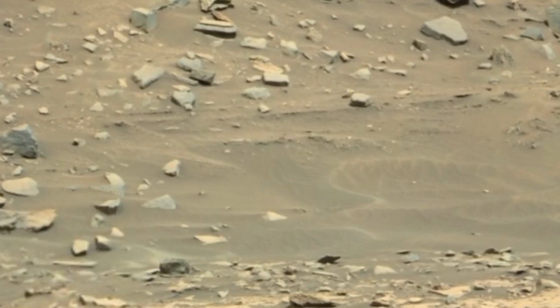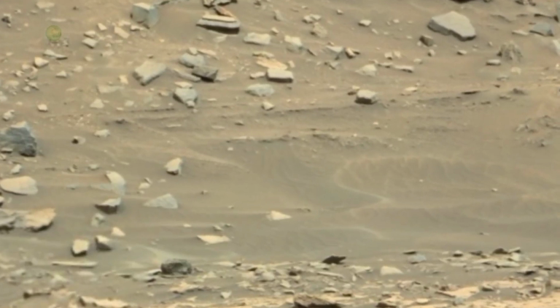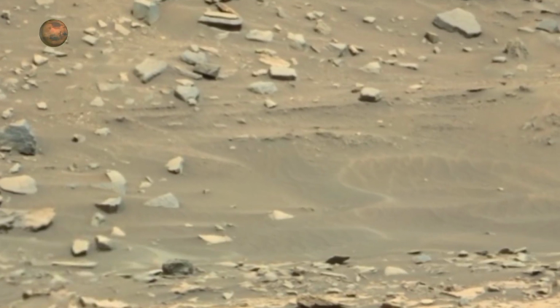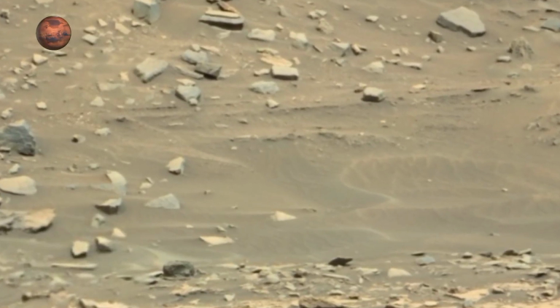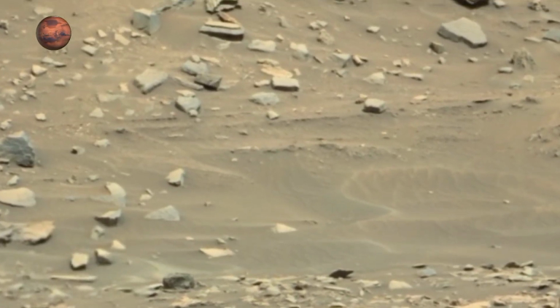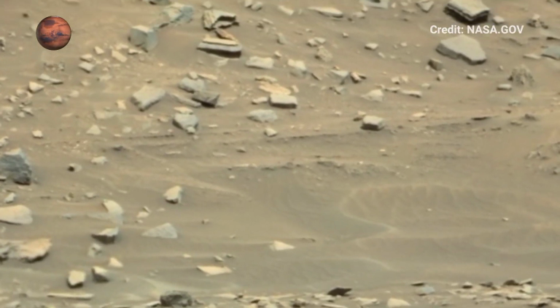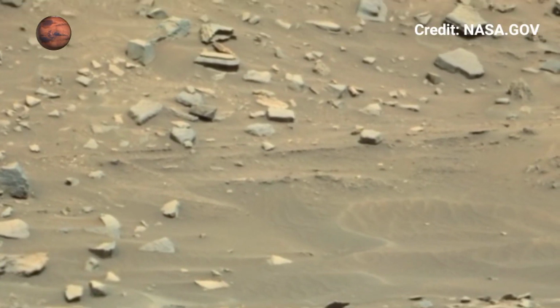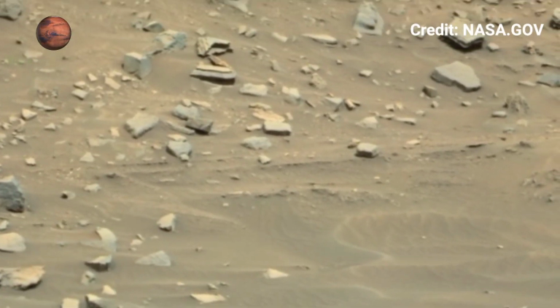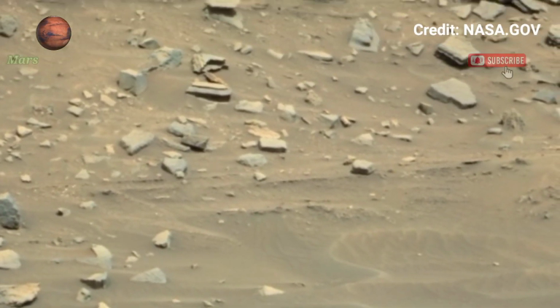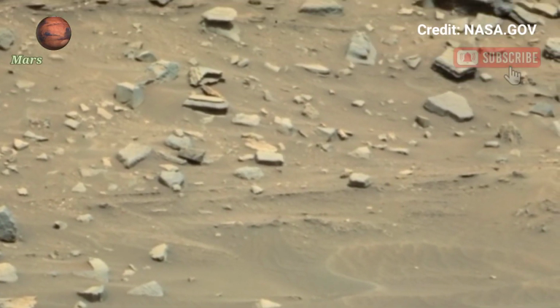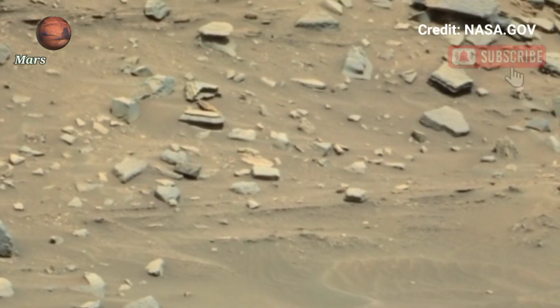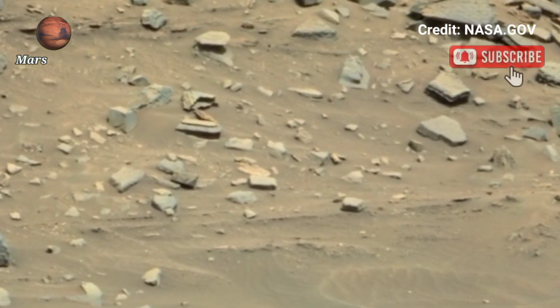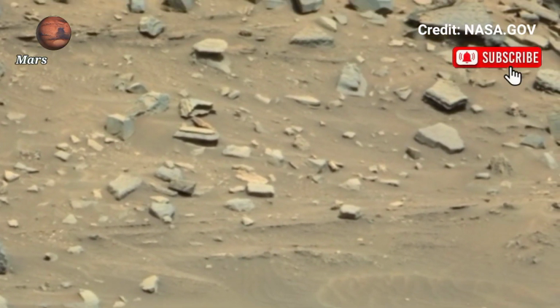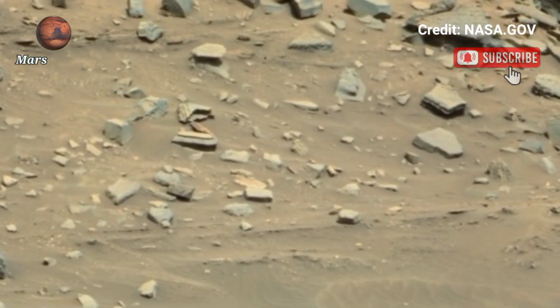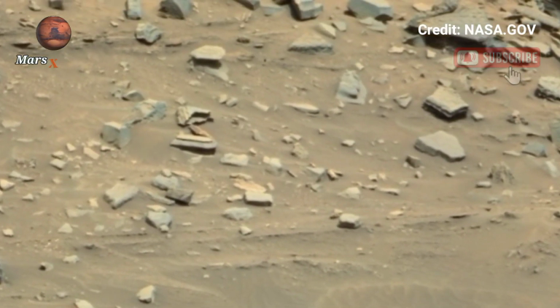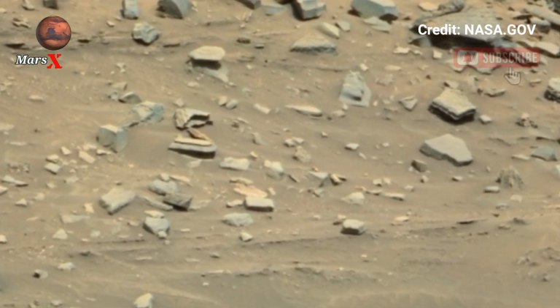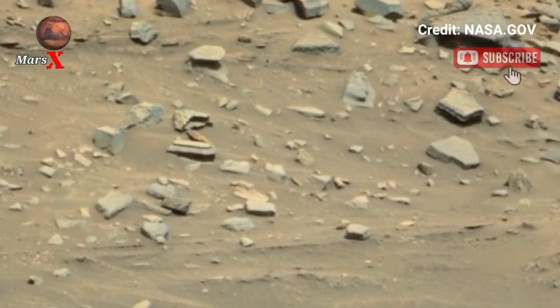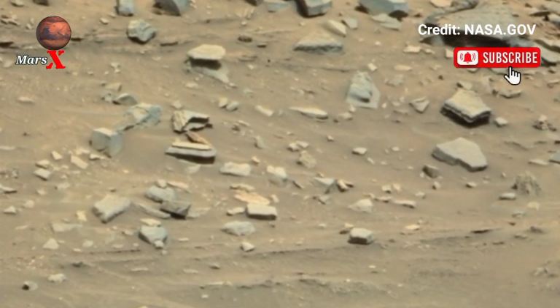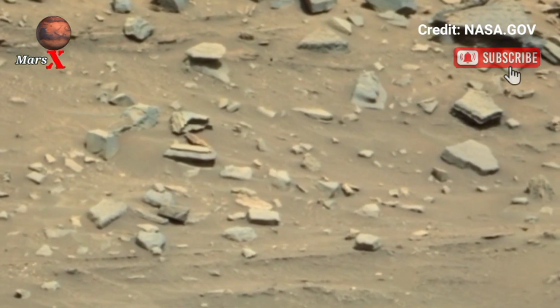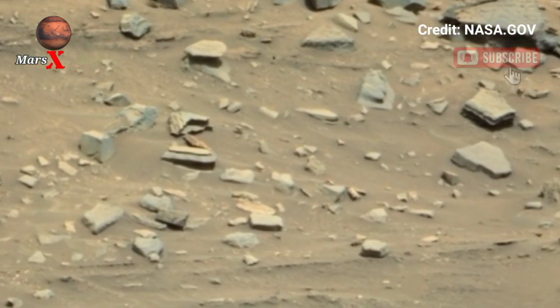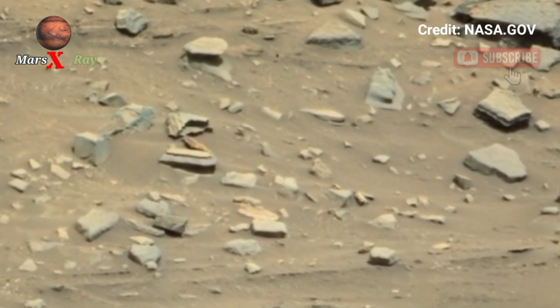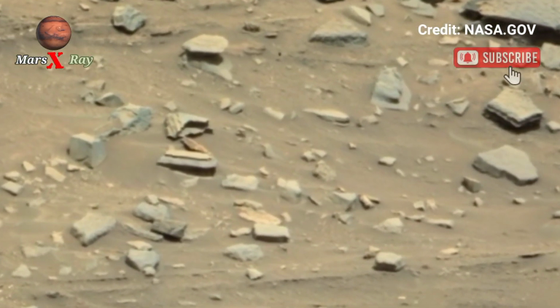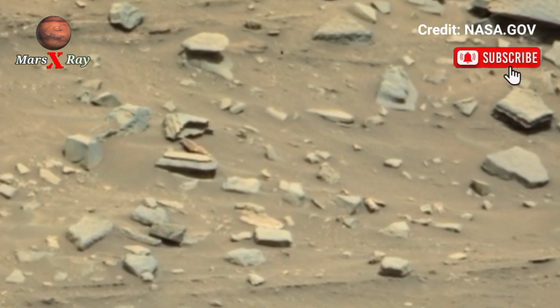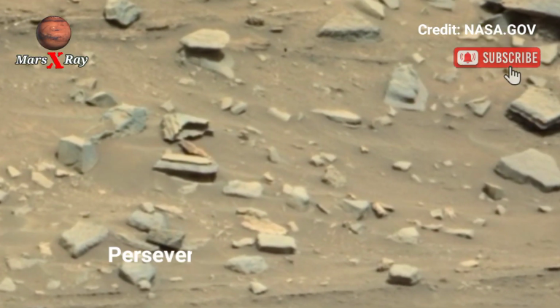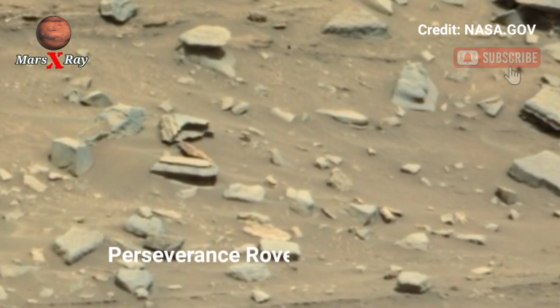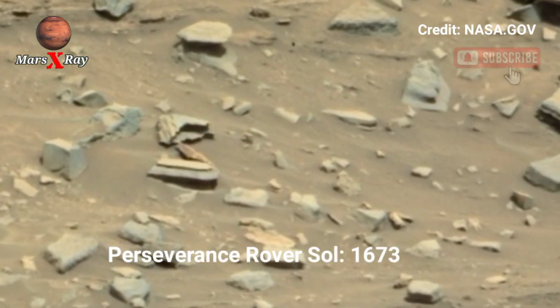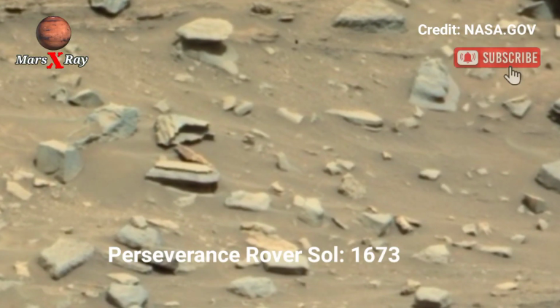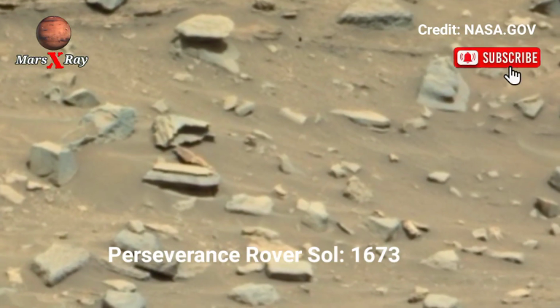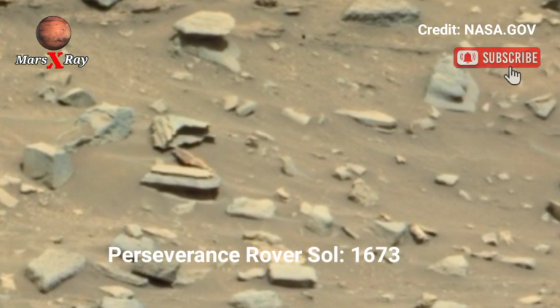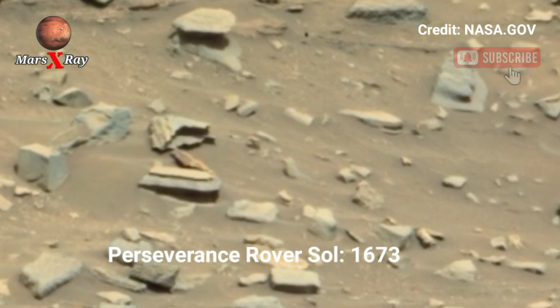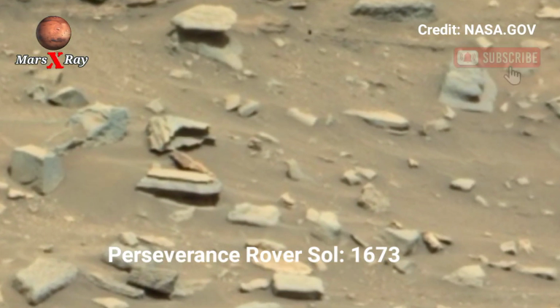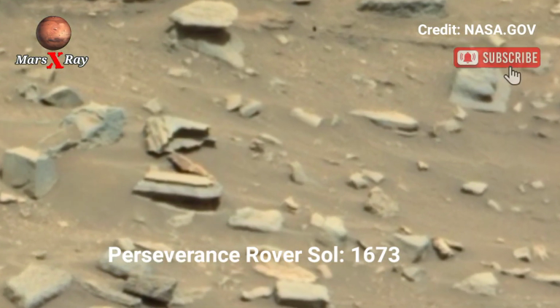Hi guys, welcome back to YouTube channel Mars X-Ray. NASA's Mars Perseverance Rover Sol 1673.